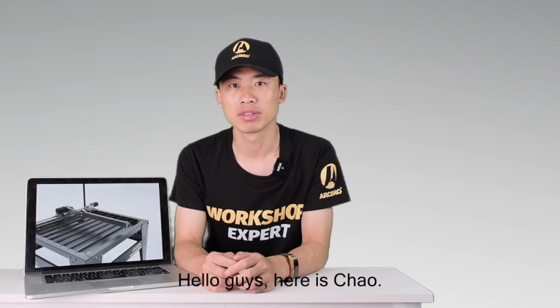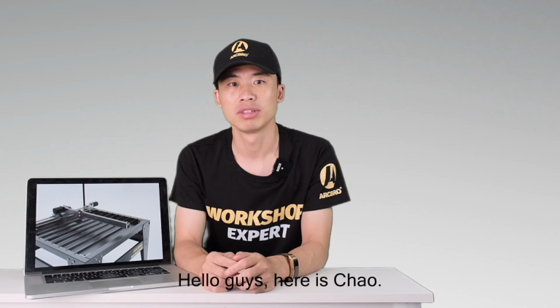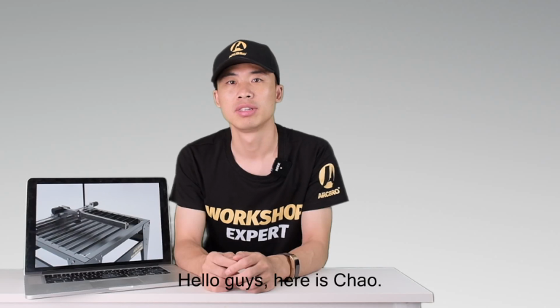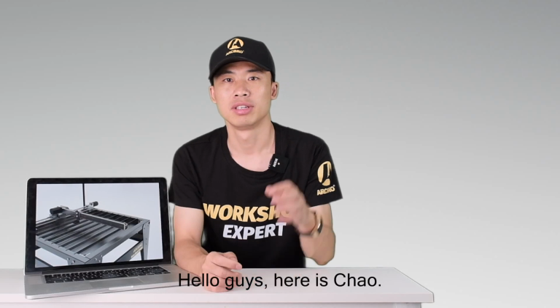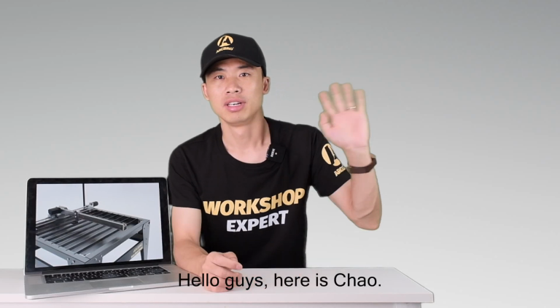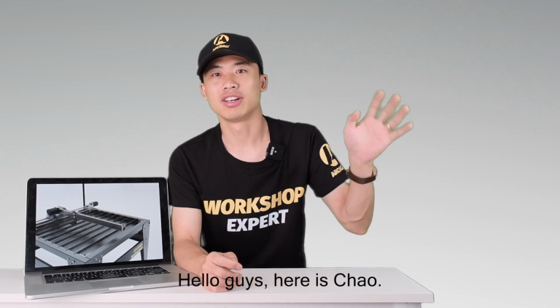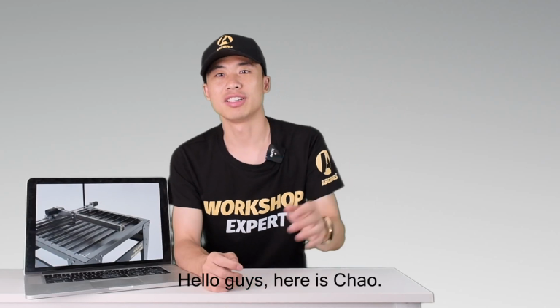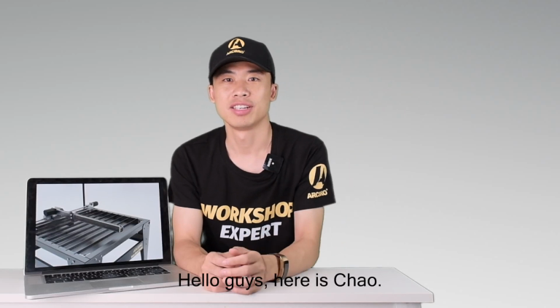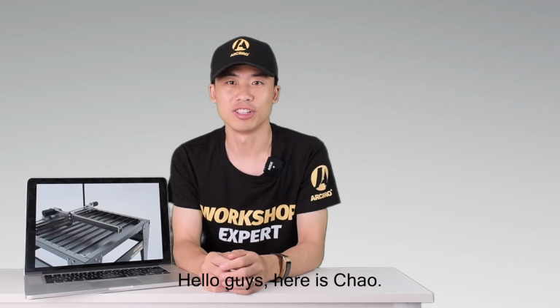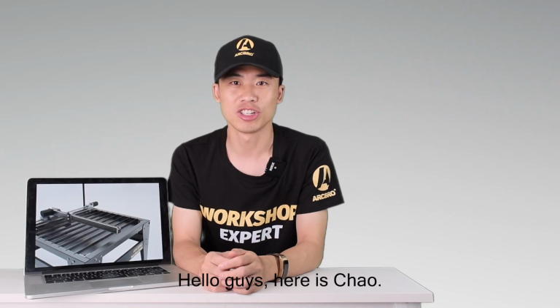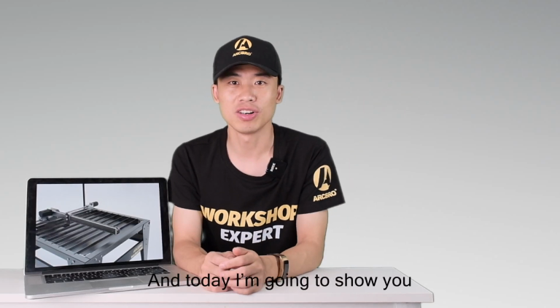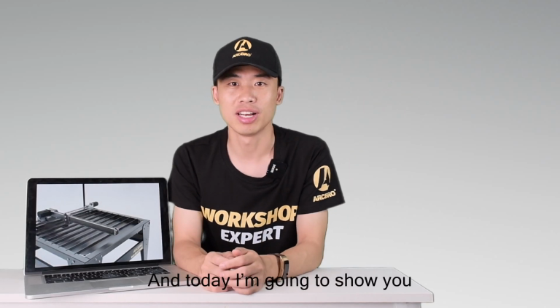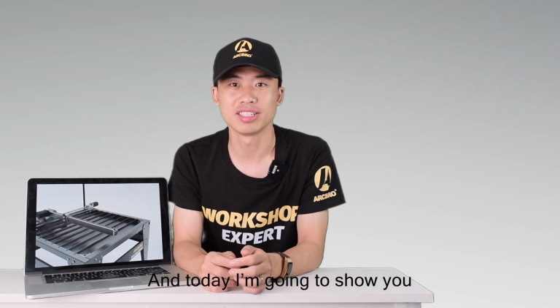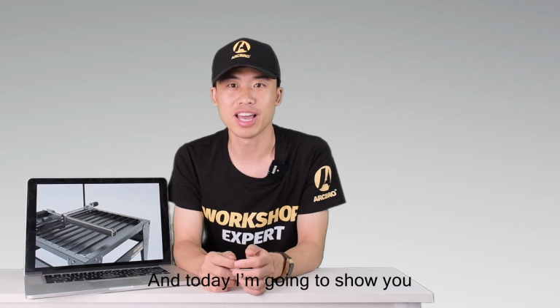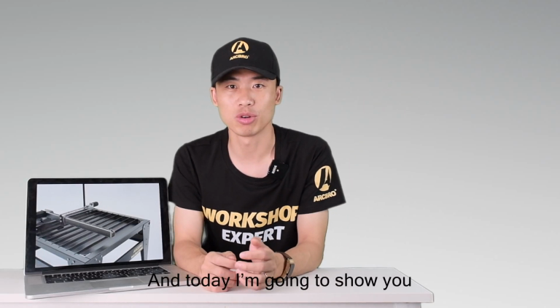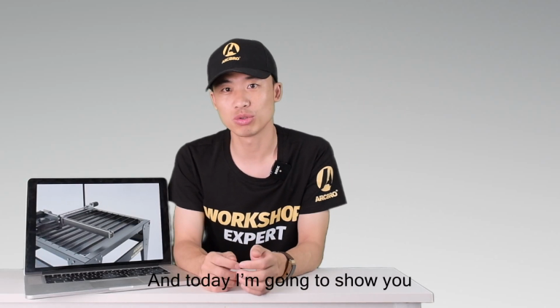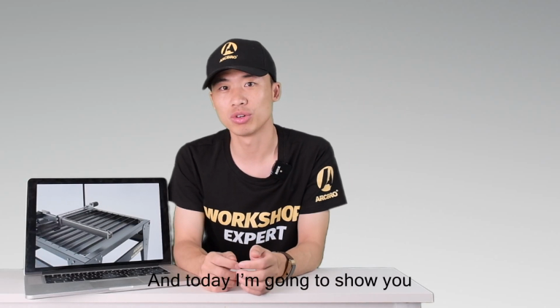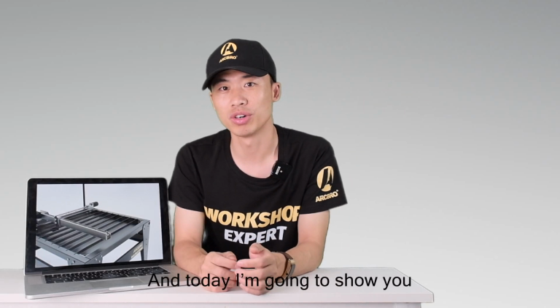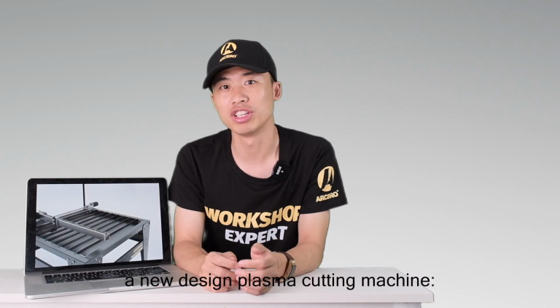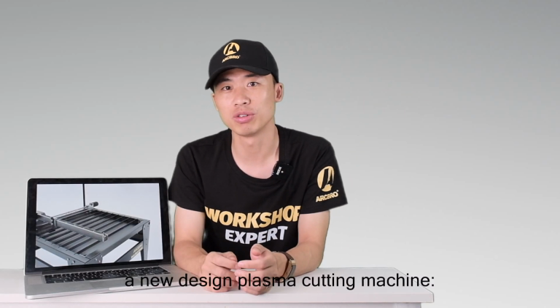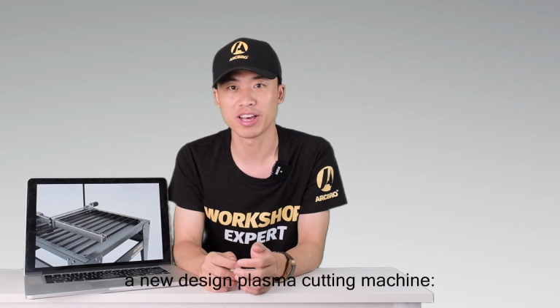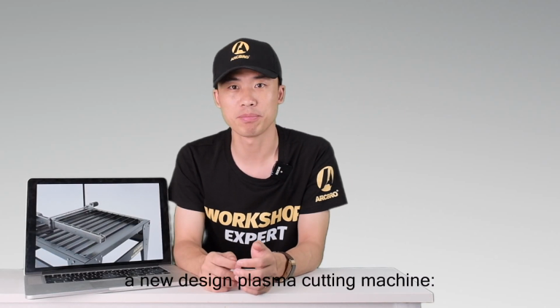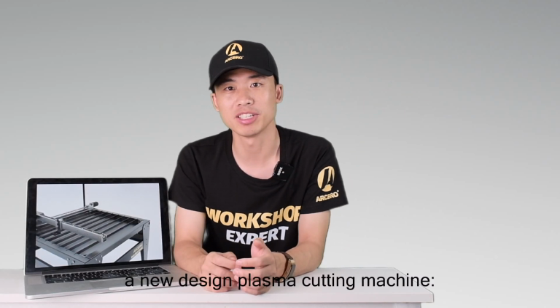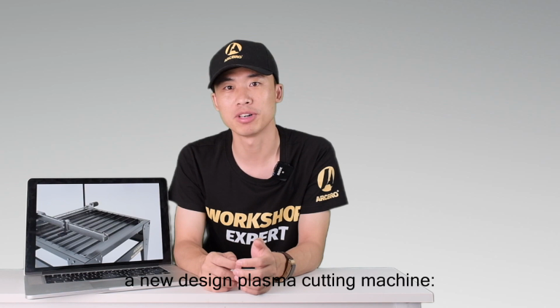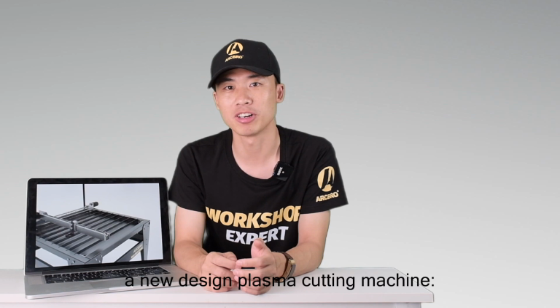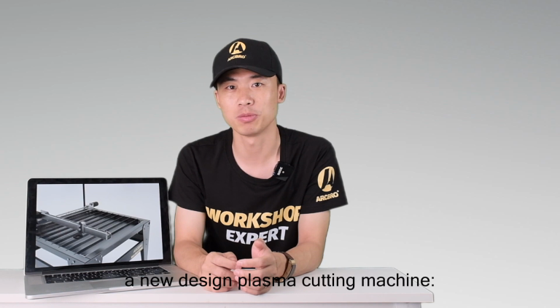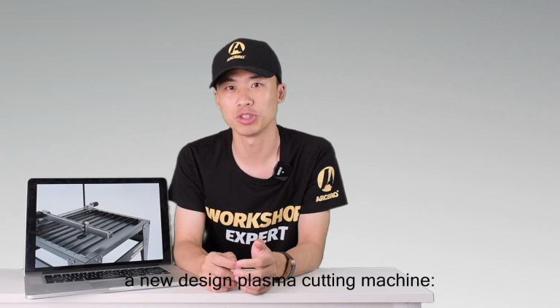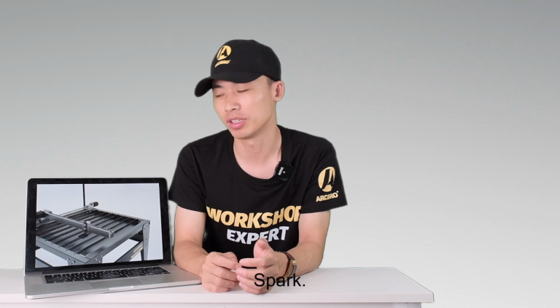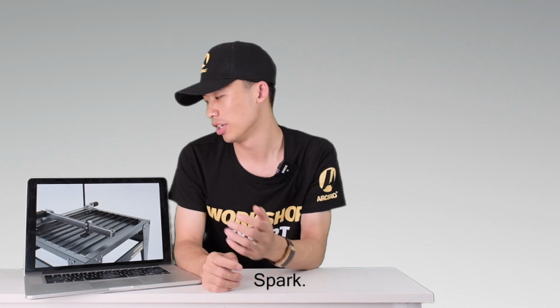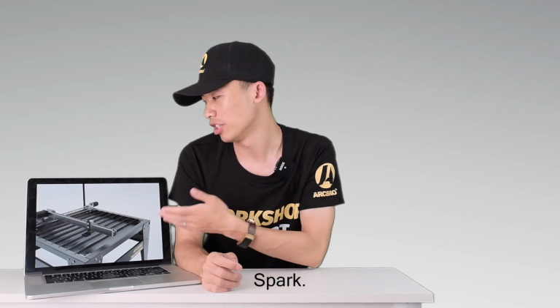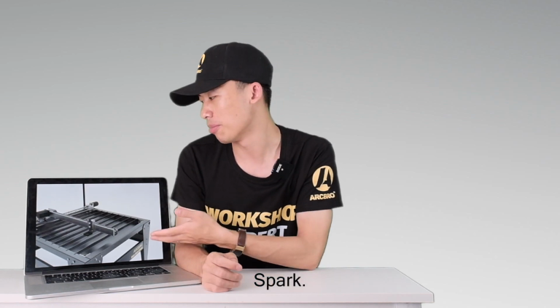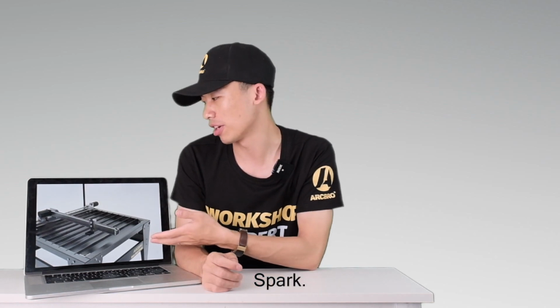Hello guys, here is Chao and today I'm going to show you a new design plasma cutting machine, Spurk.